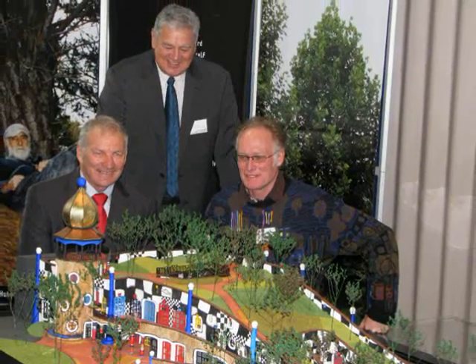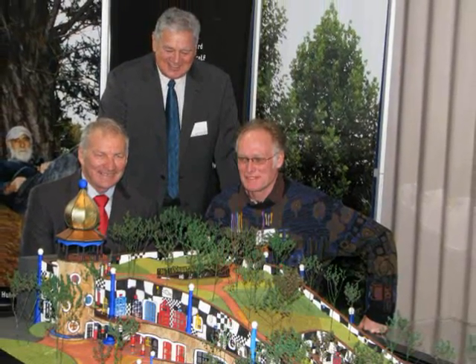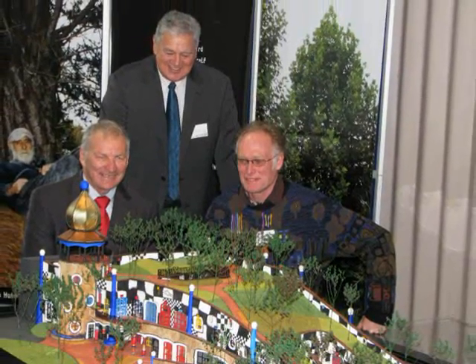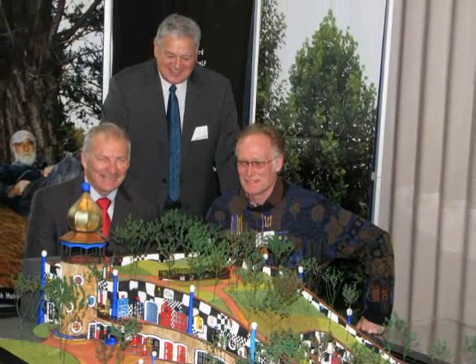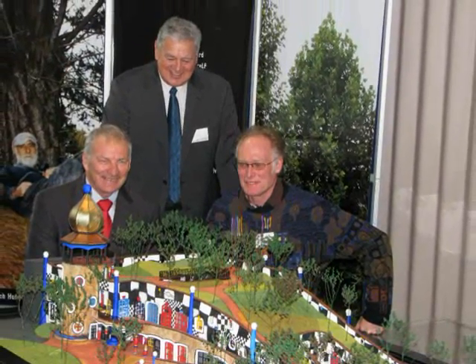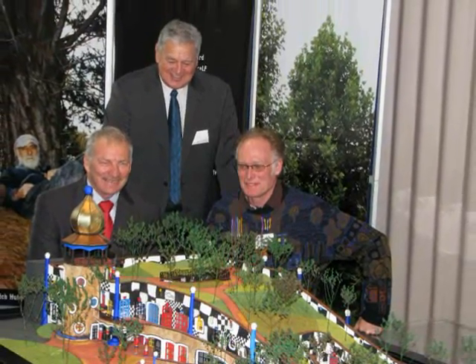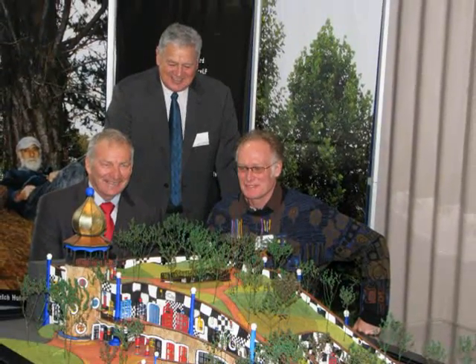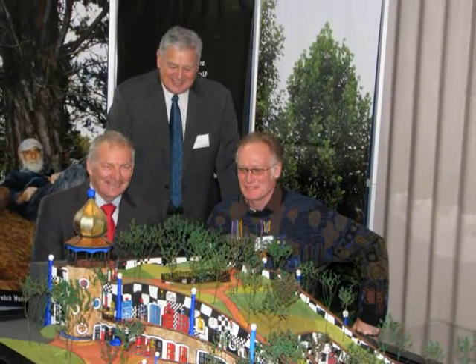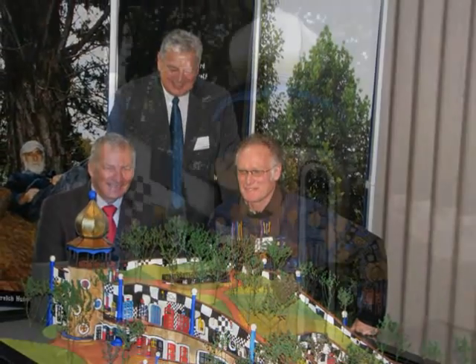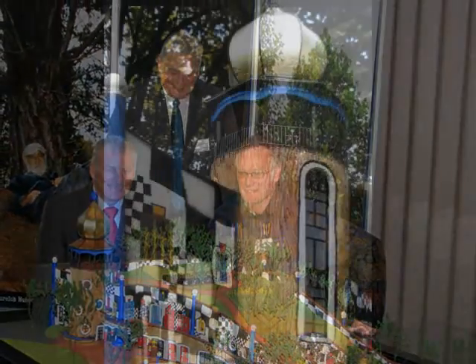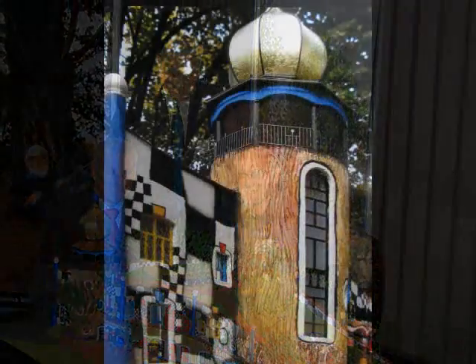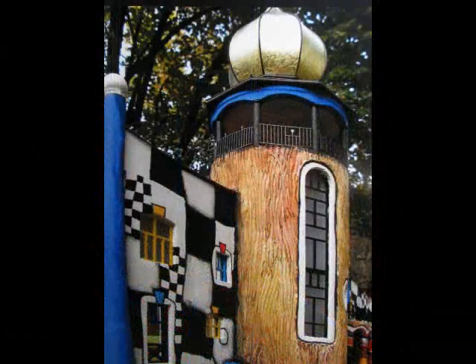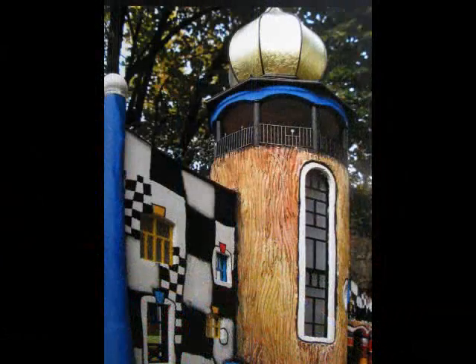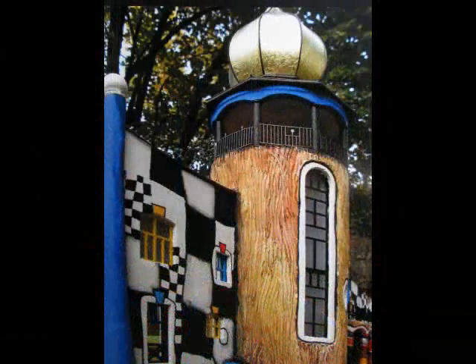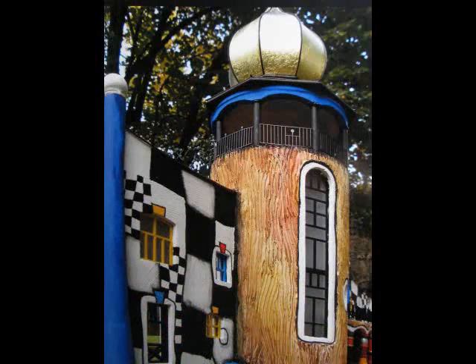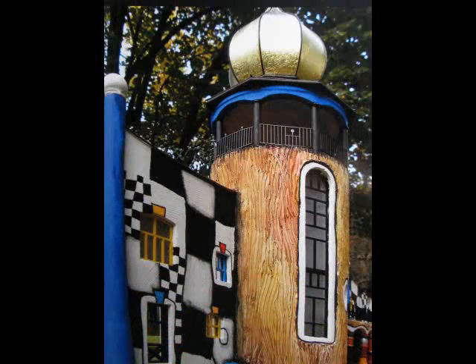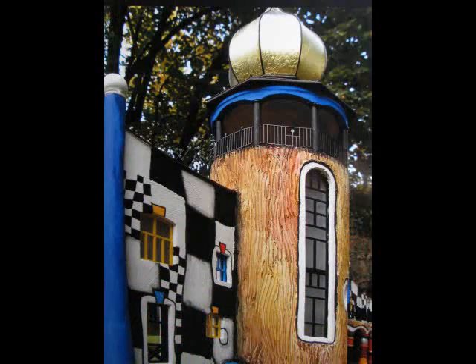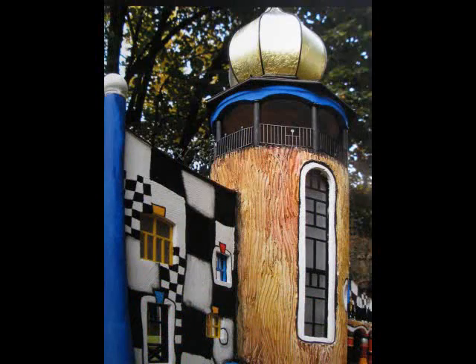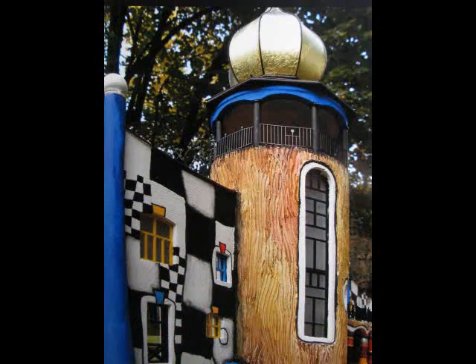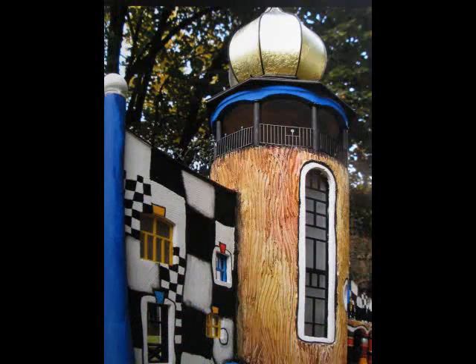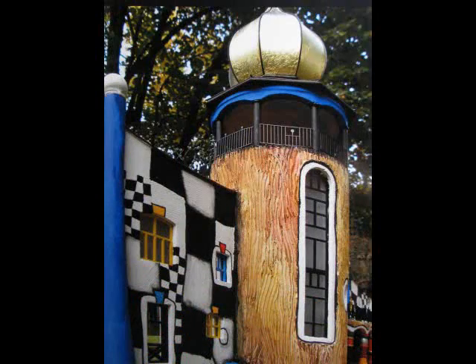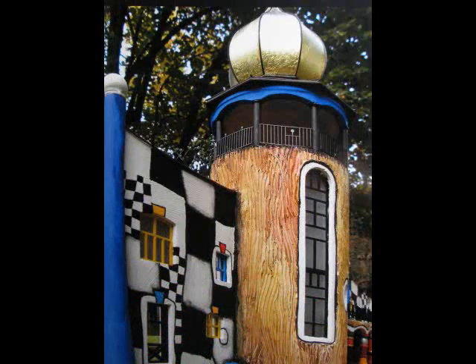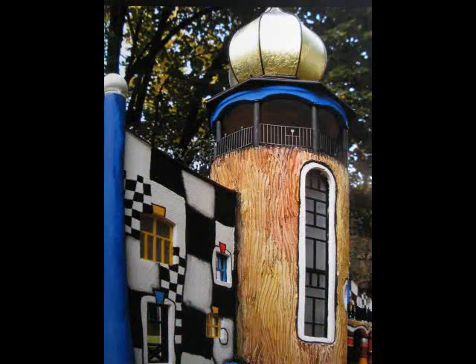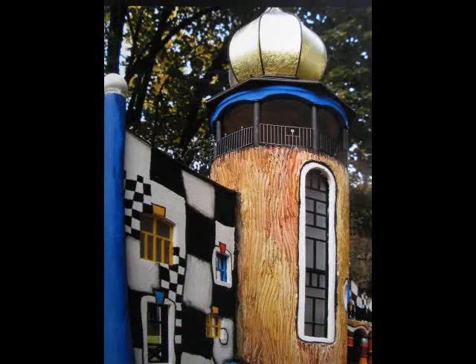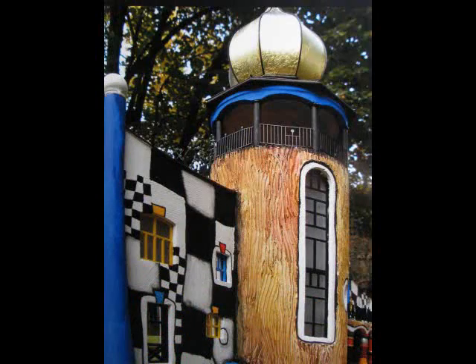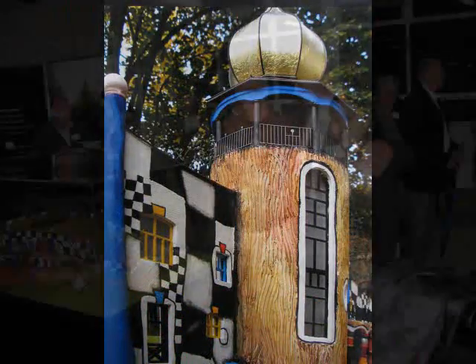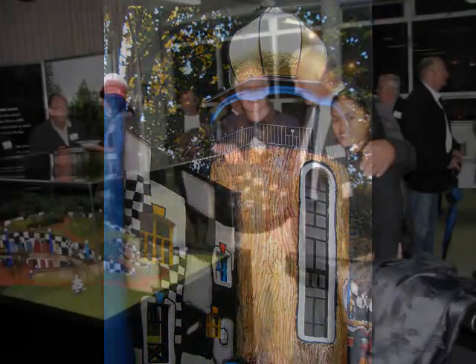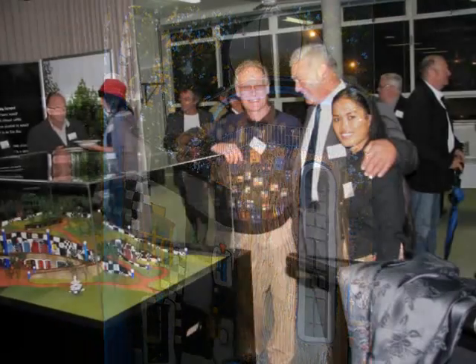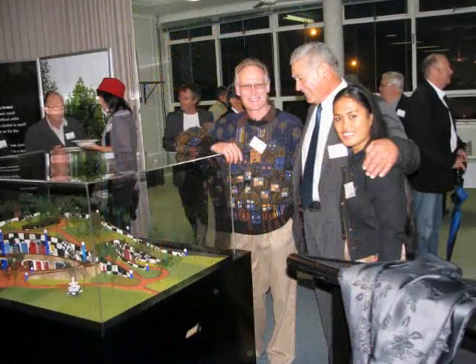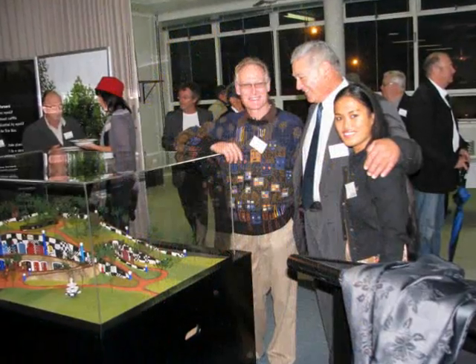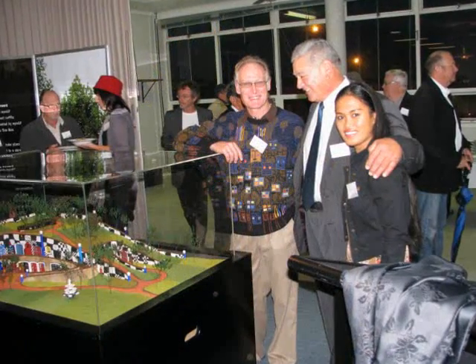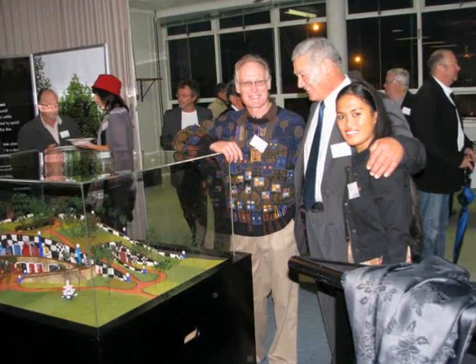Richard Smart is with the Hundertwasser Foundation, and he was the artist's New Zealand assistant, and he's with us. Good morning. Good morning.